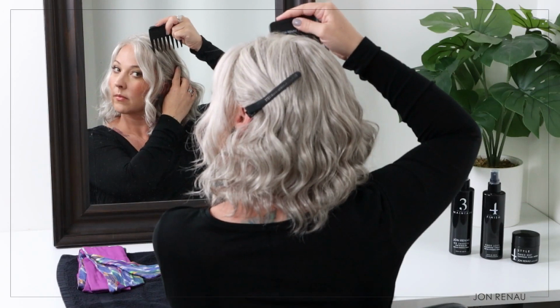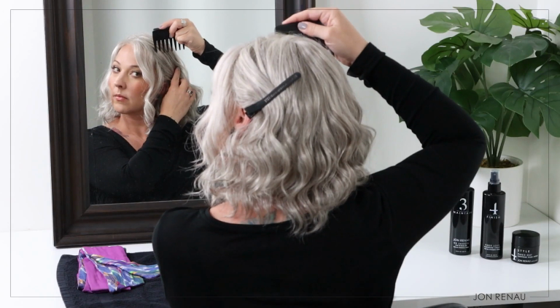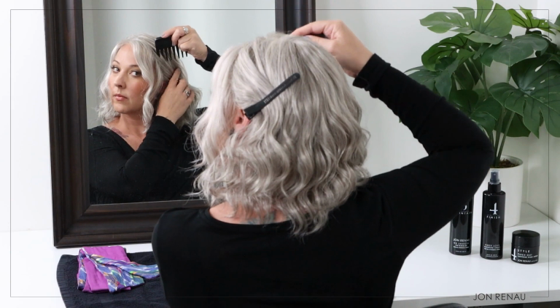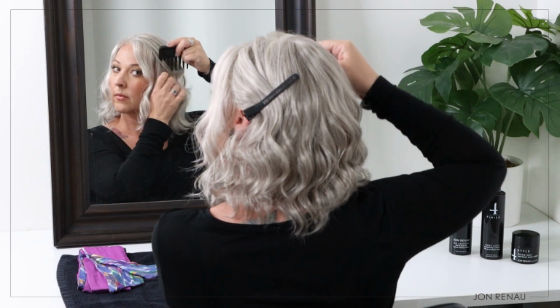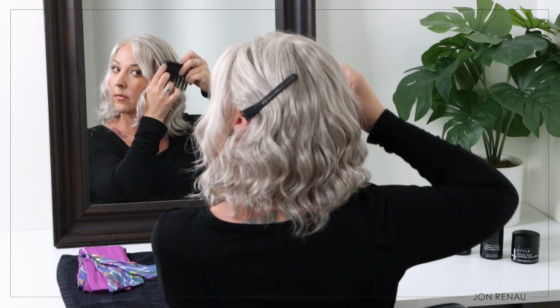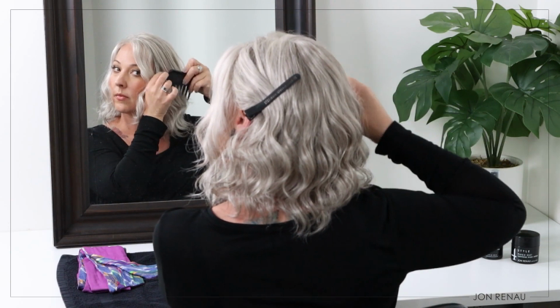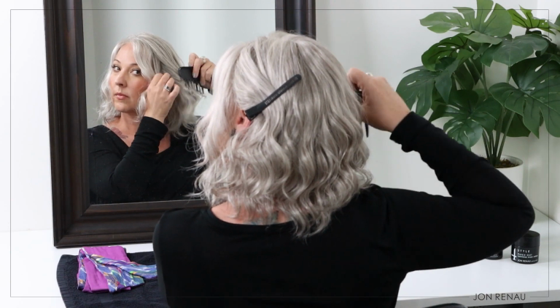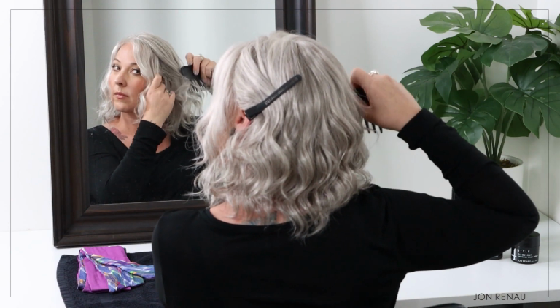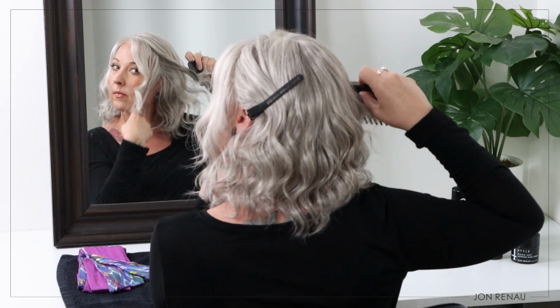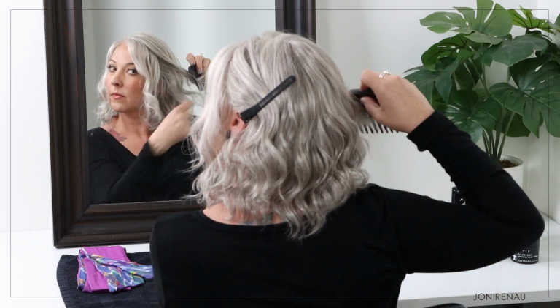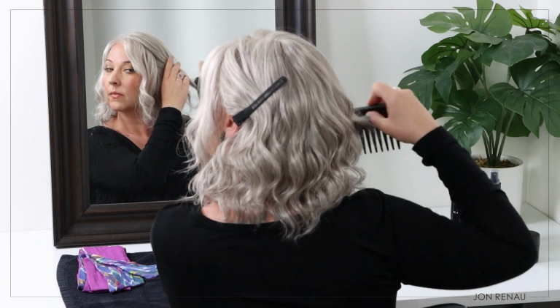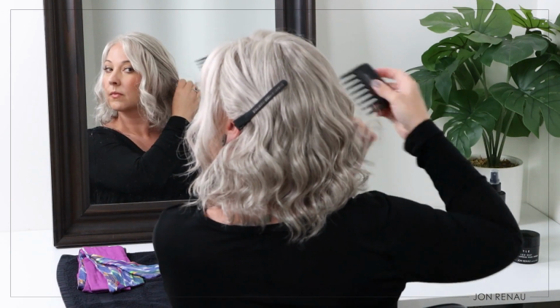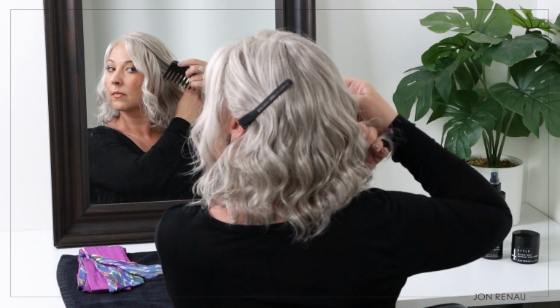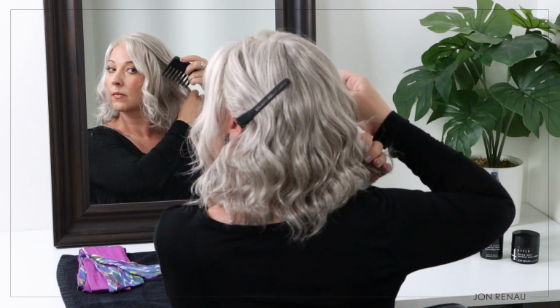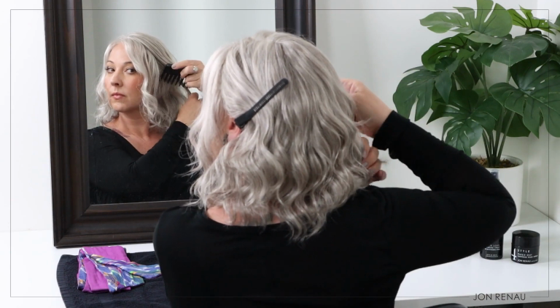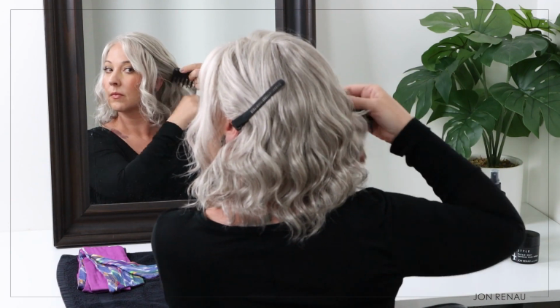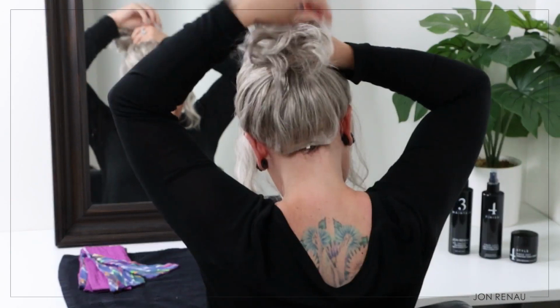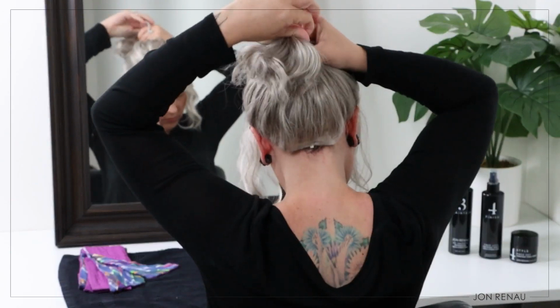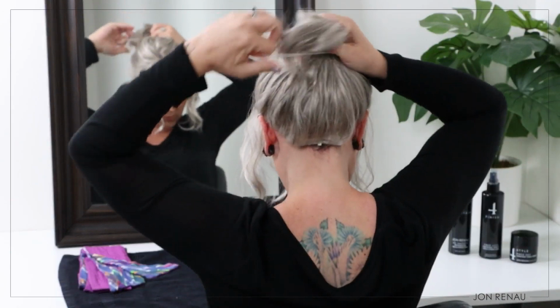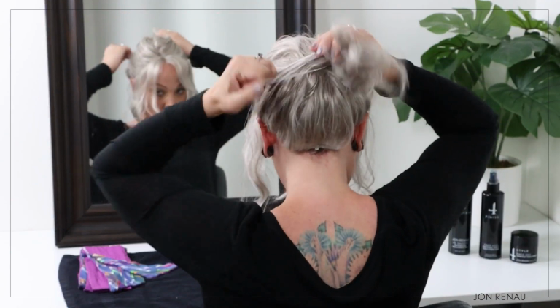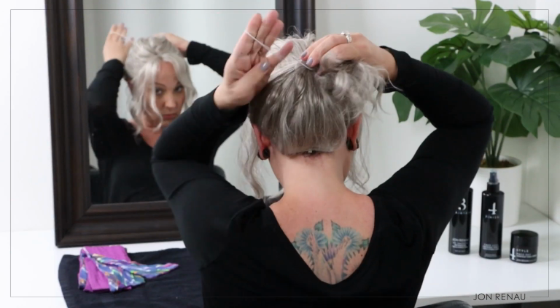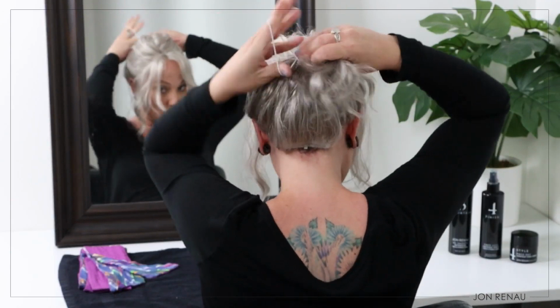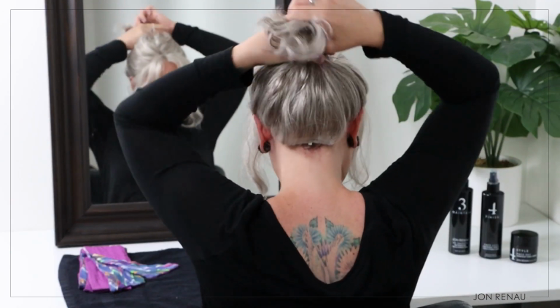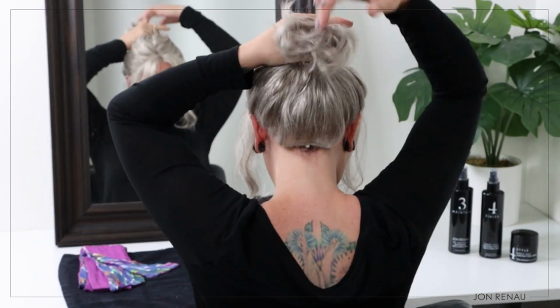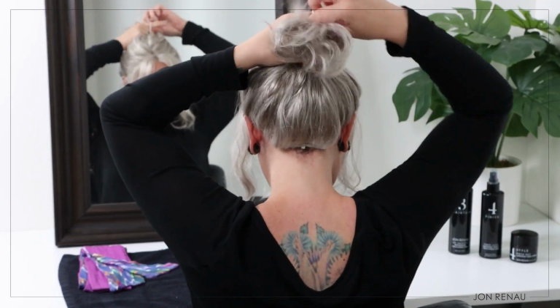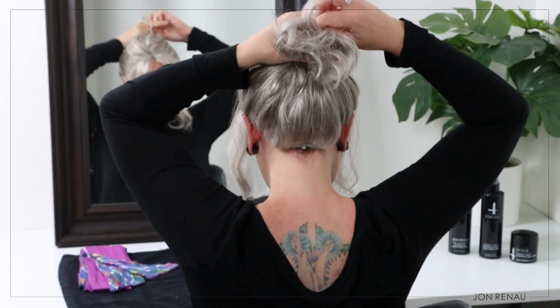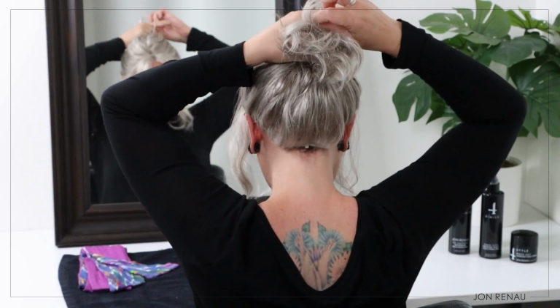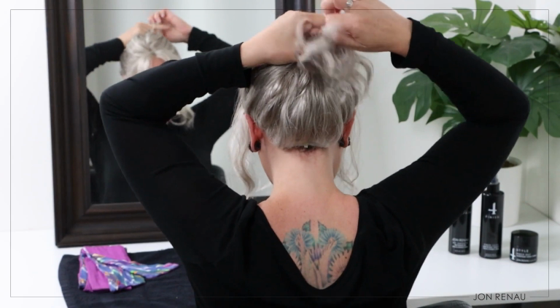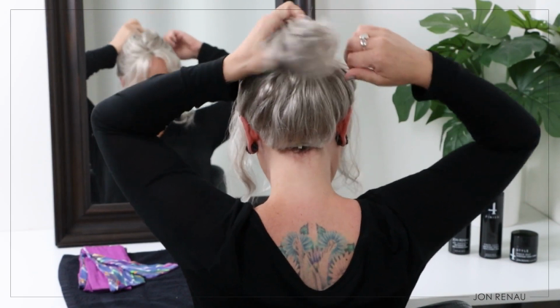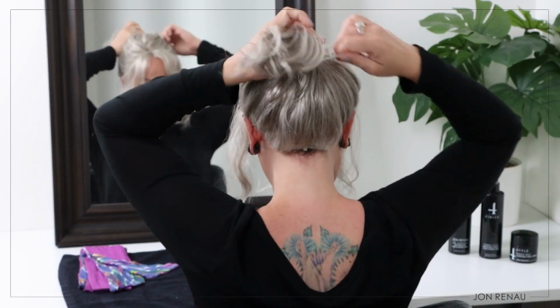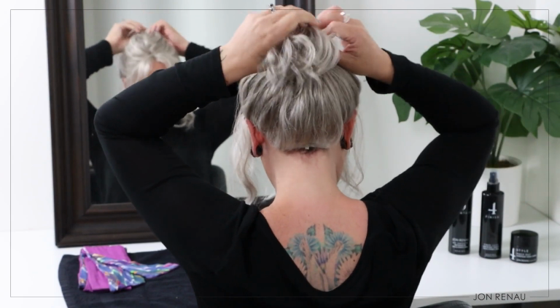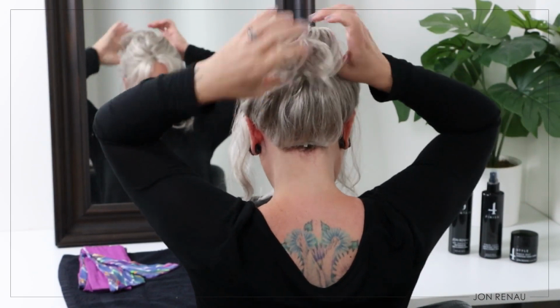First, use your wide-tooth comb and pull your style up into a ponytail. Leave out one inch around your hairline.